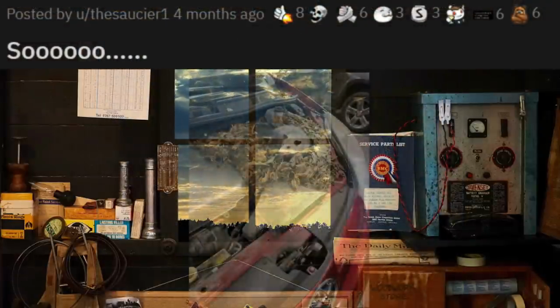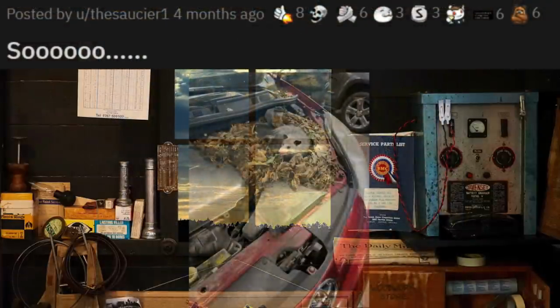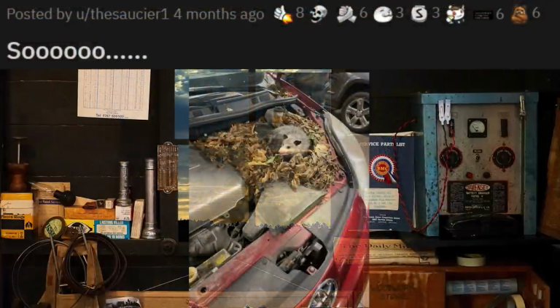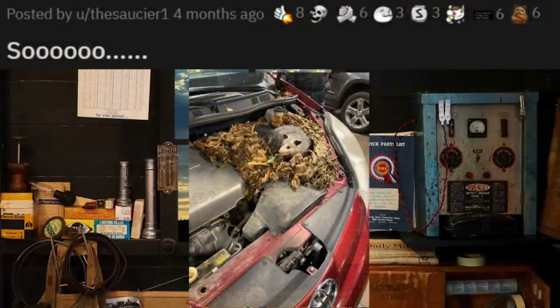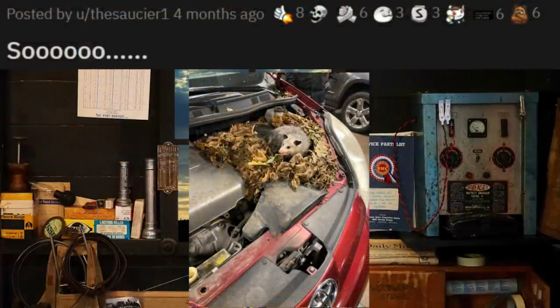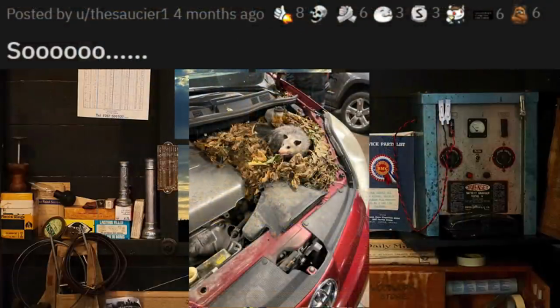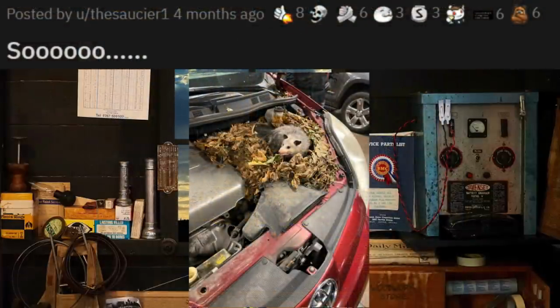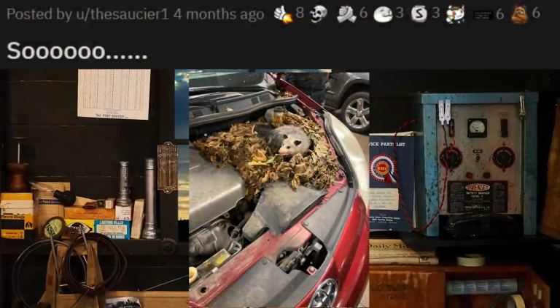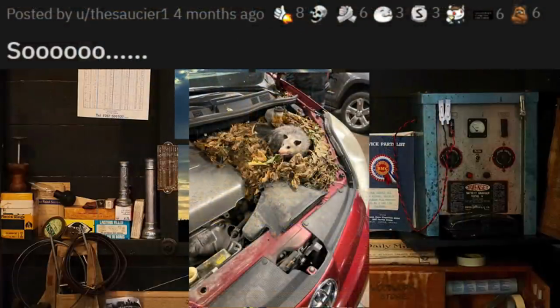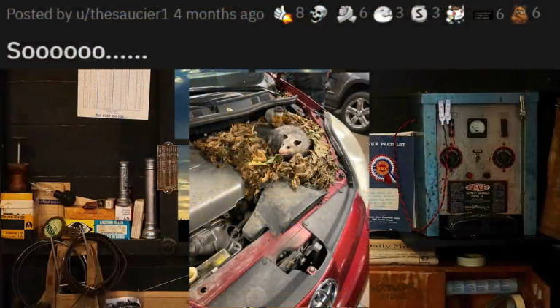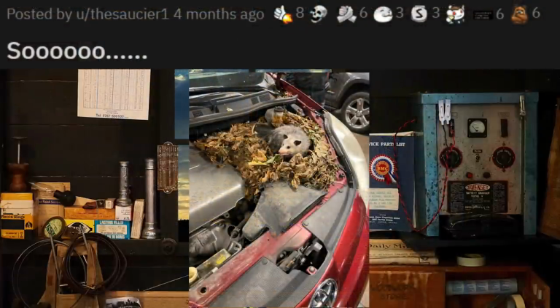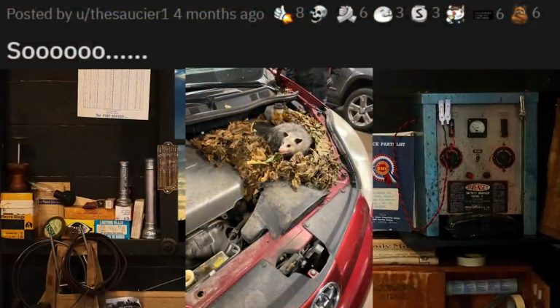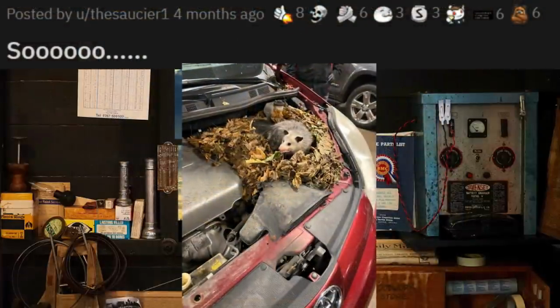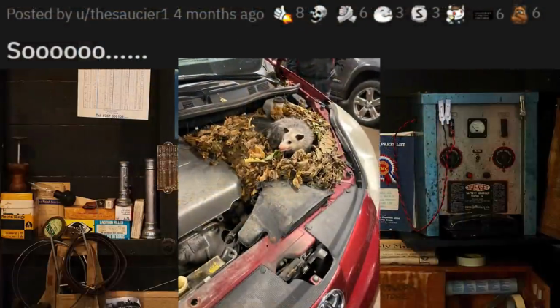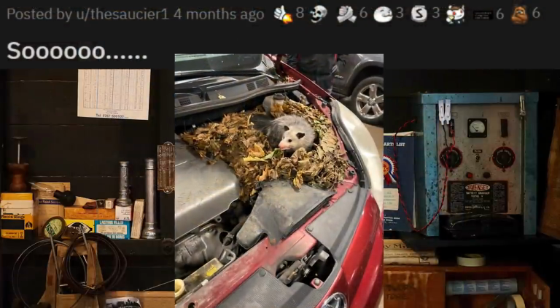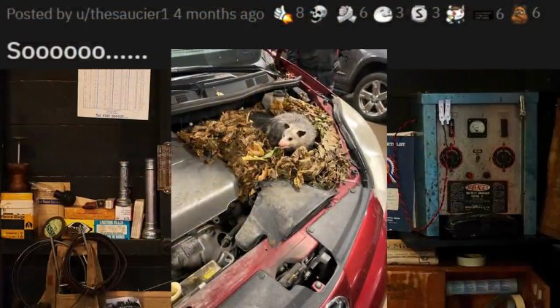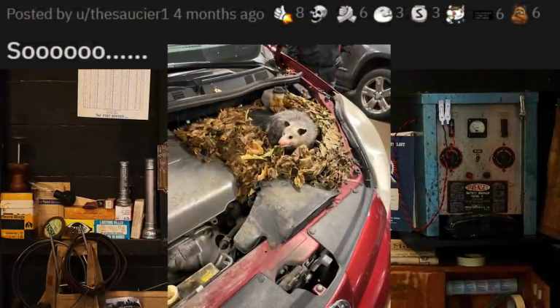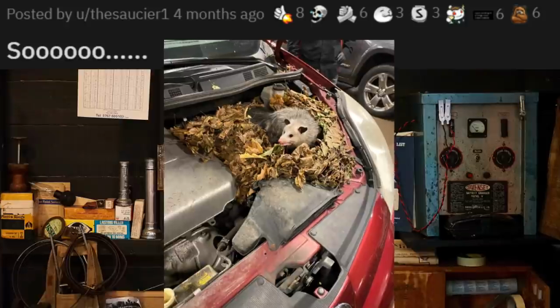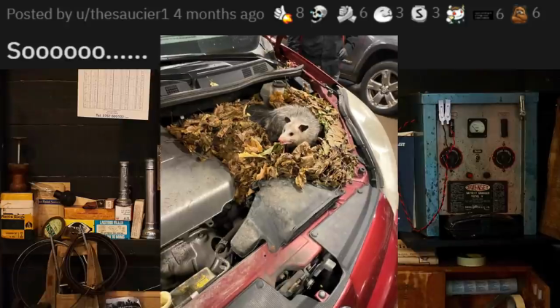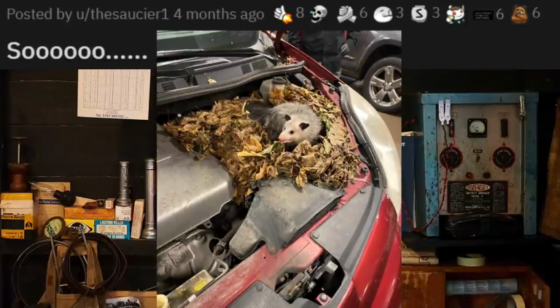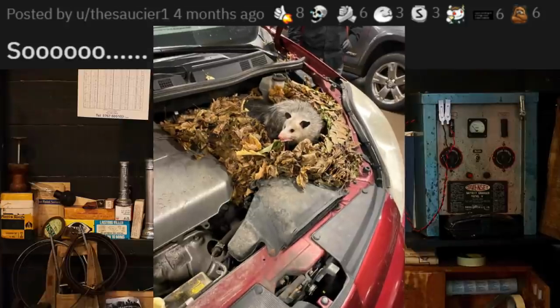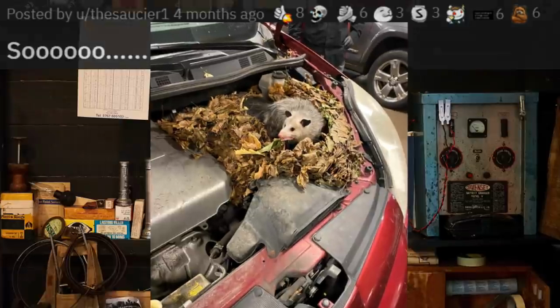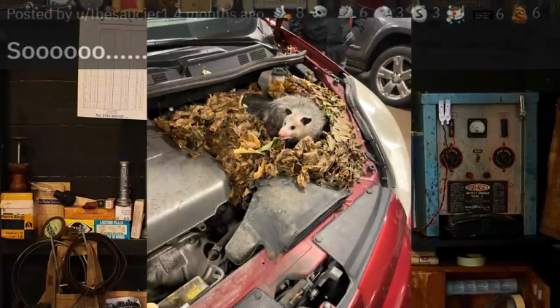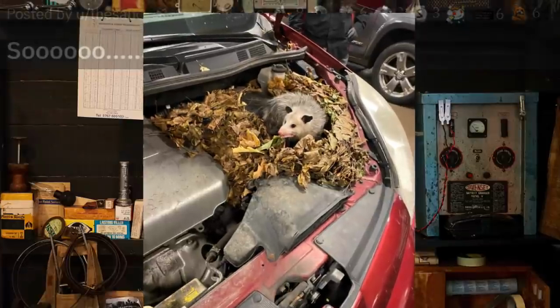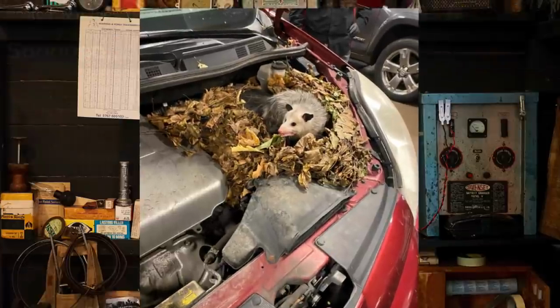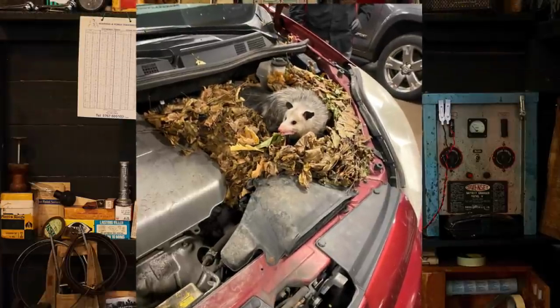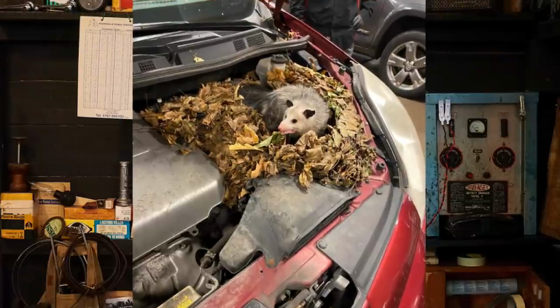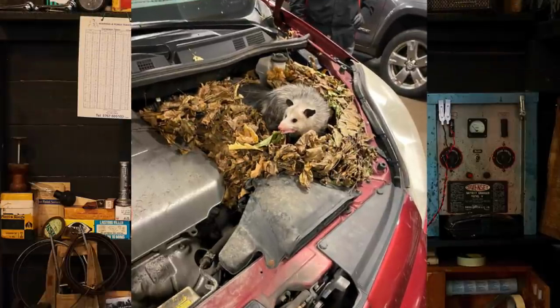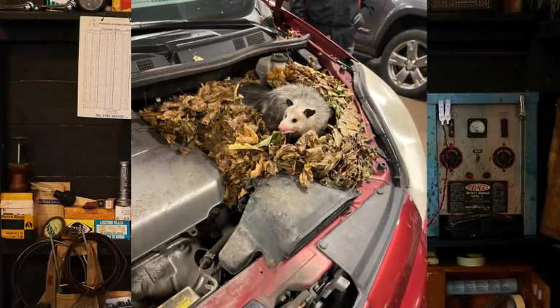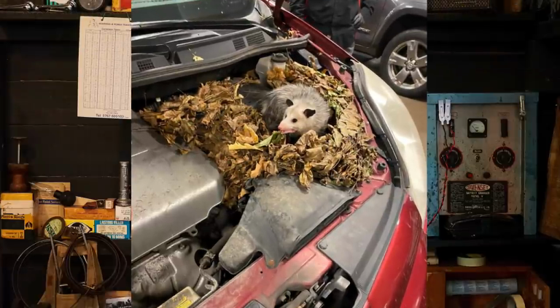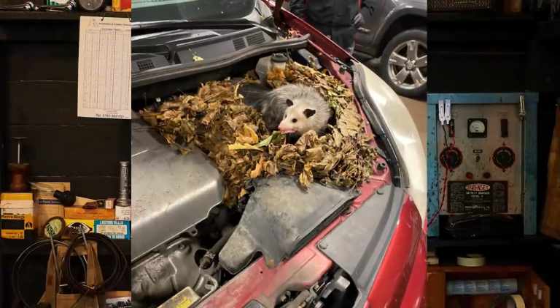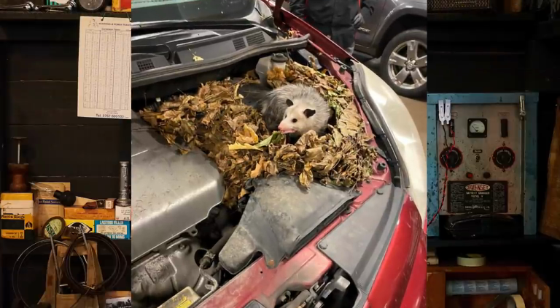This would scare the crap out of me. I'm going to assume these animals don't play nice at all — what would you guys do?